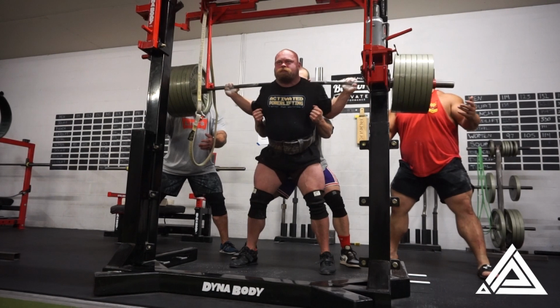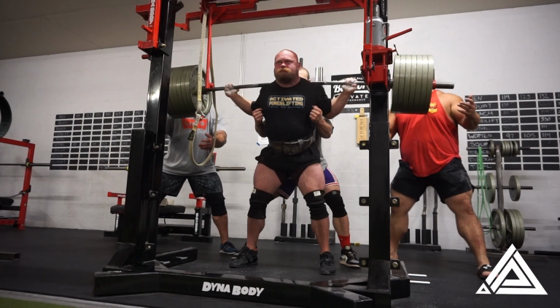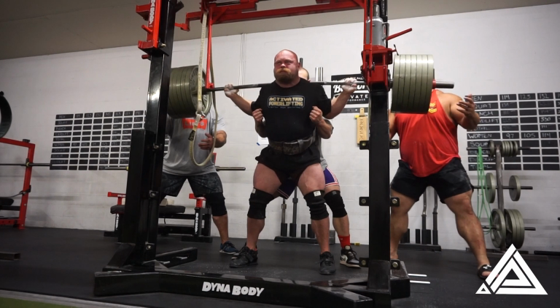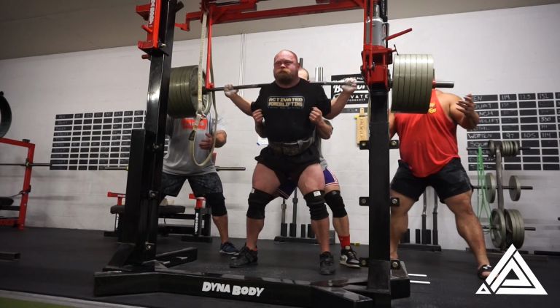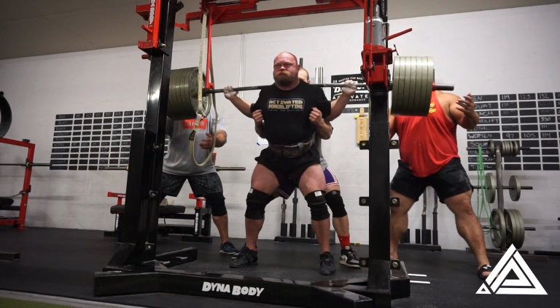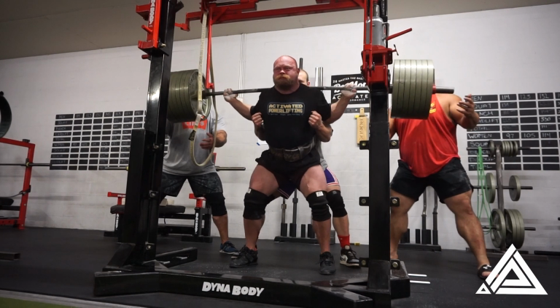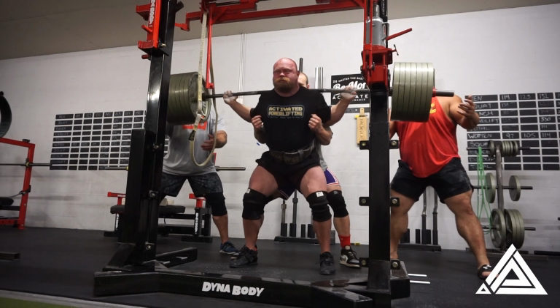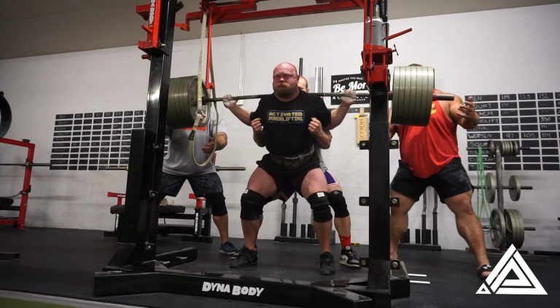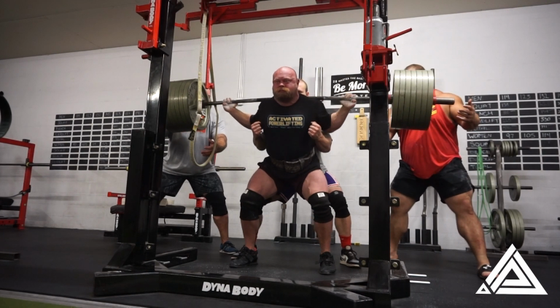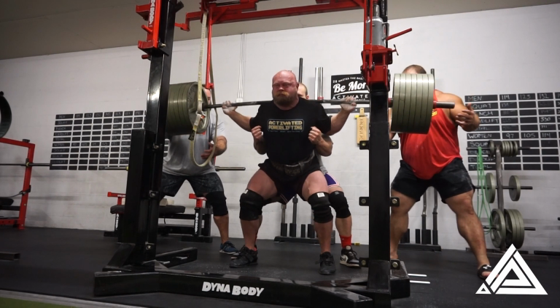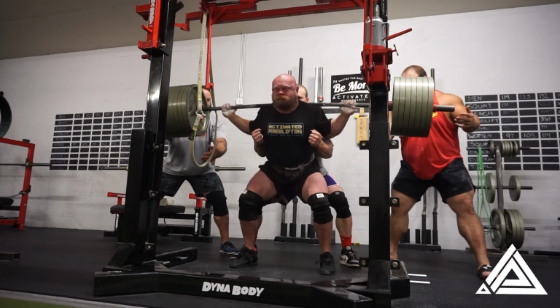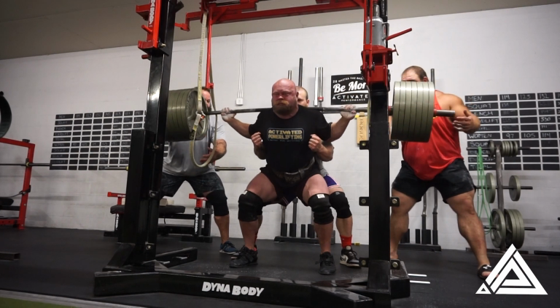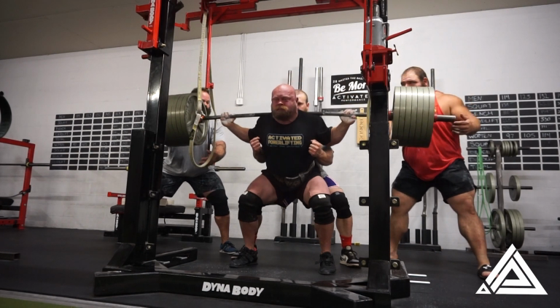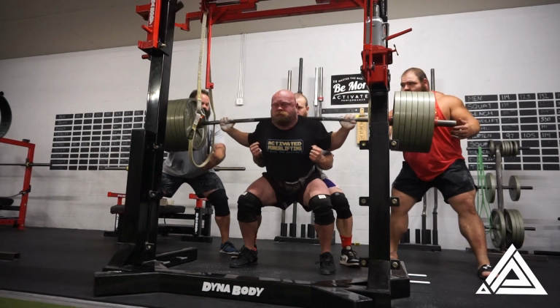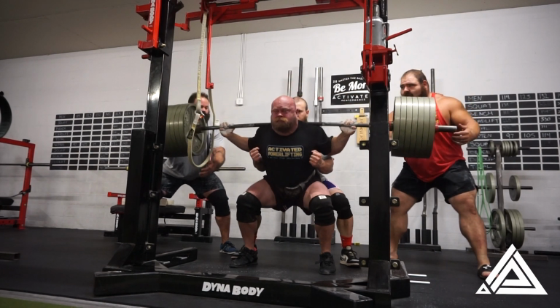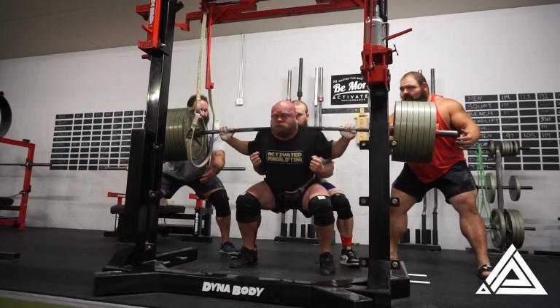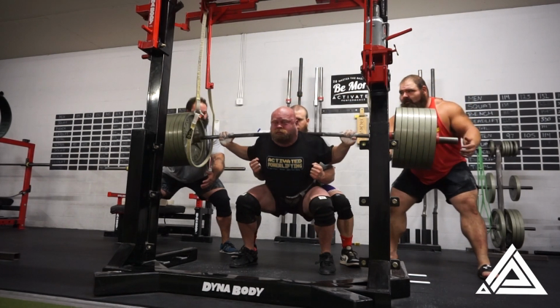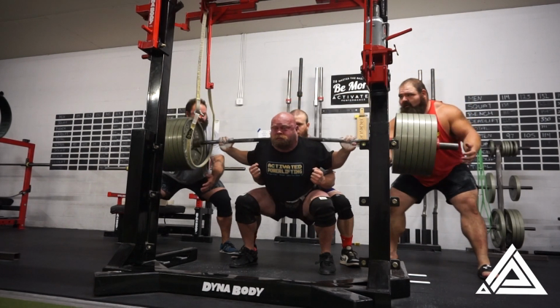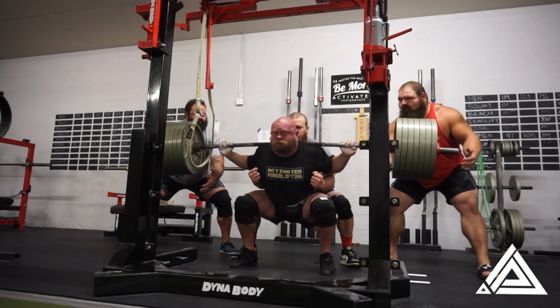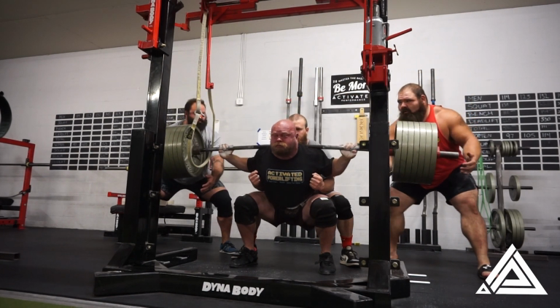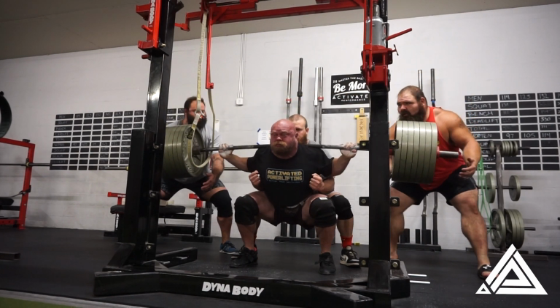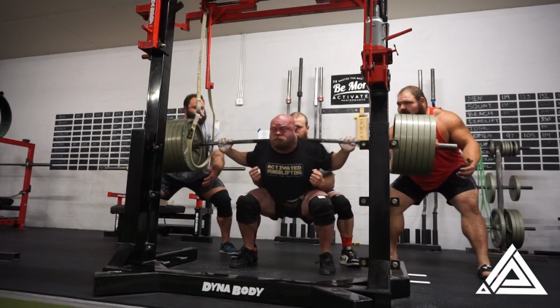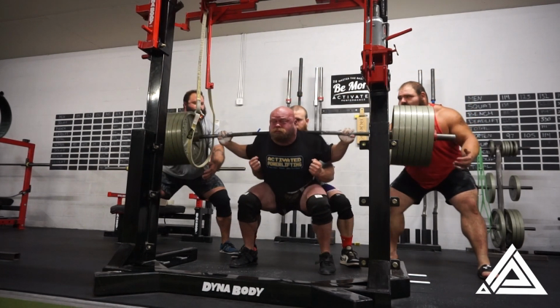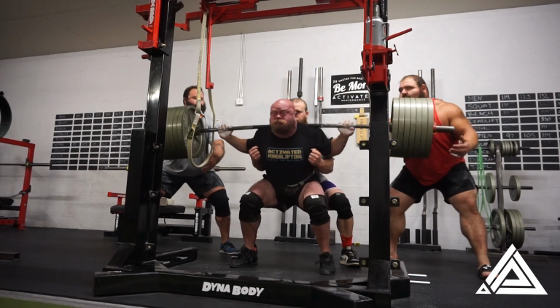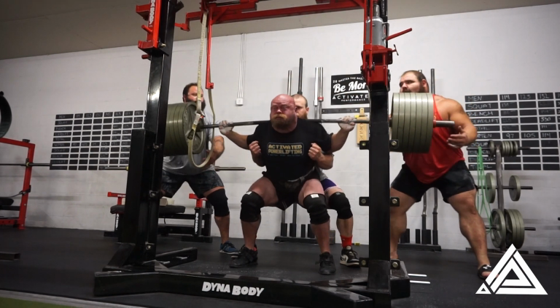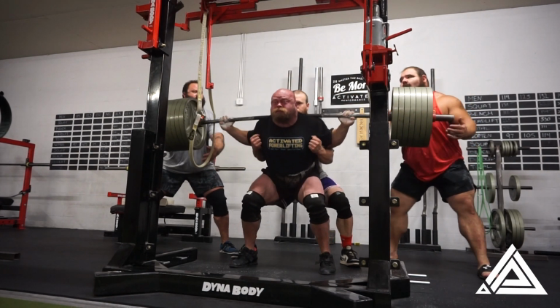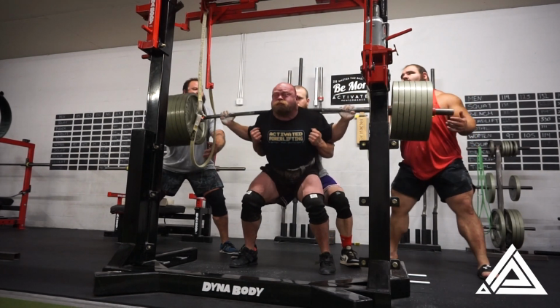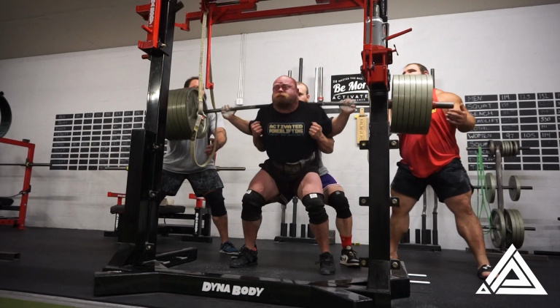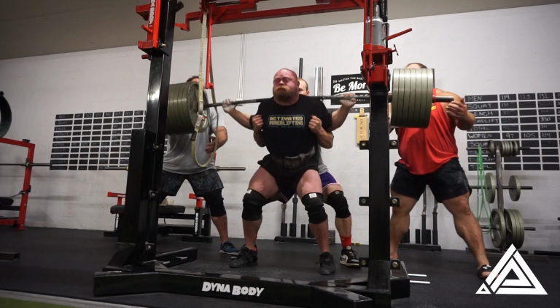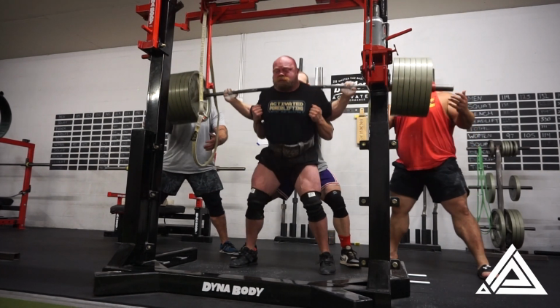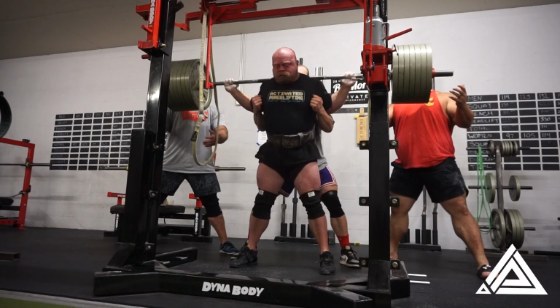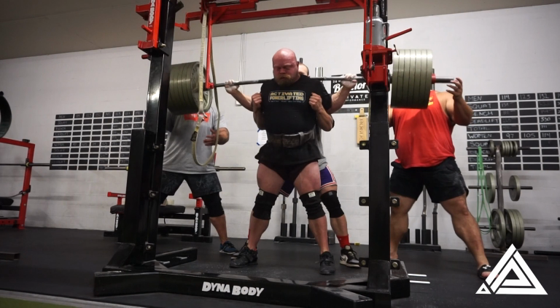And here's me with my cute little high bar and my cute little walkout and just a cute little squat.